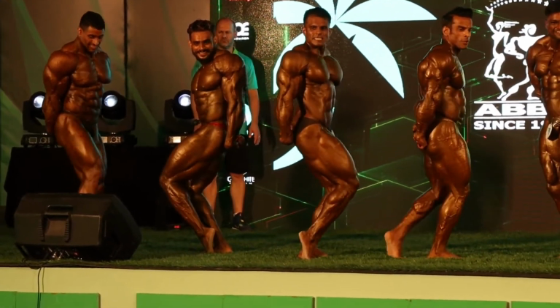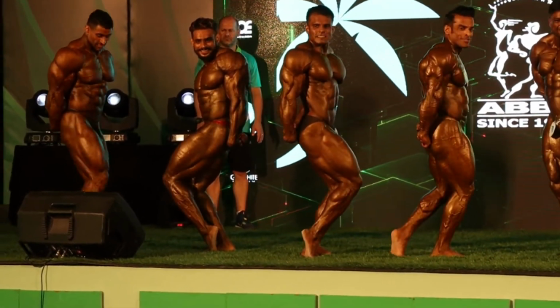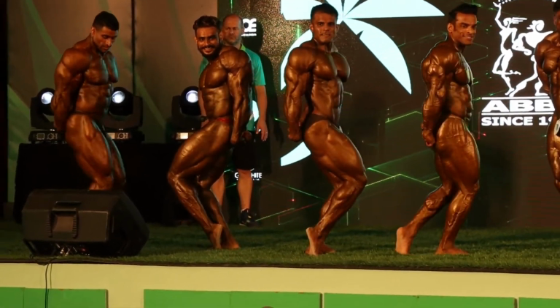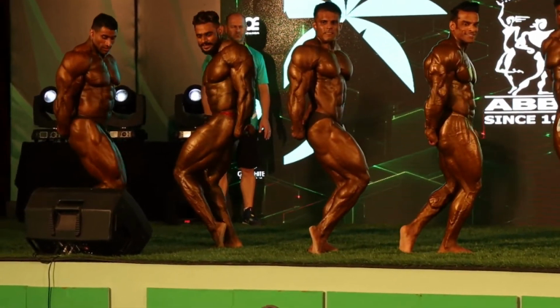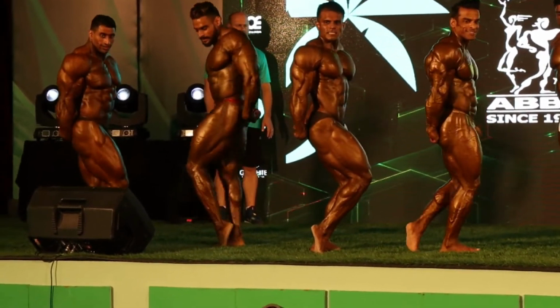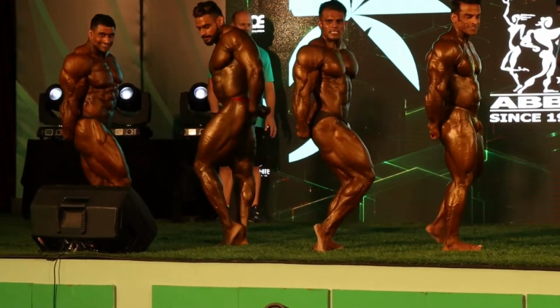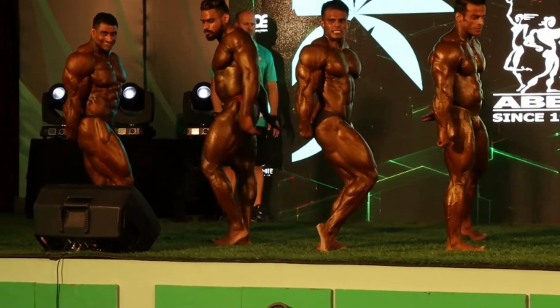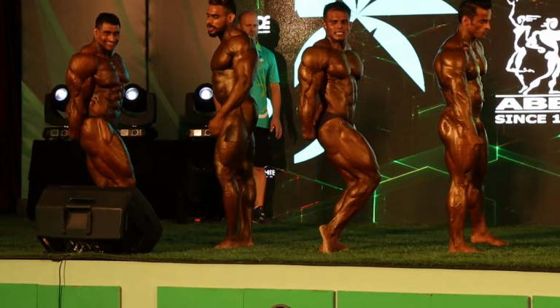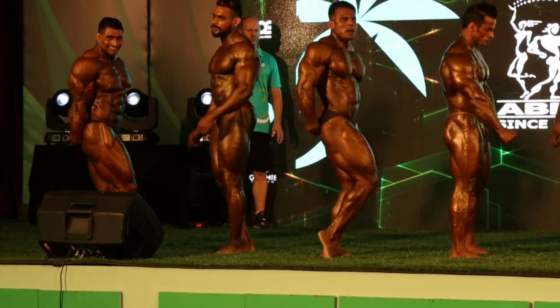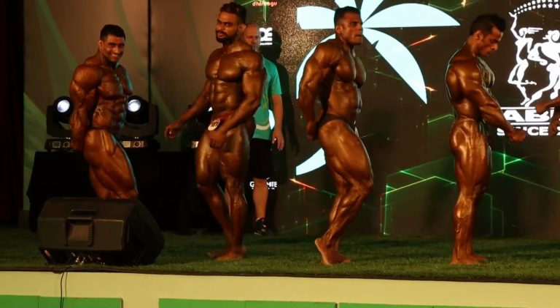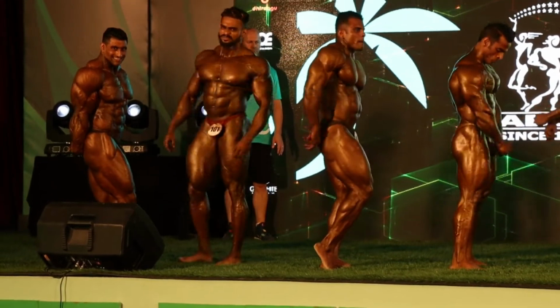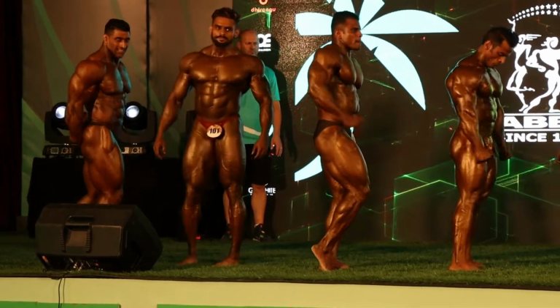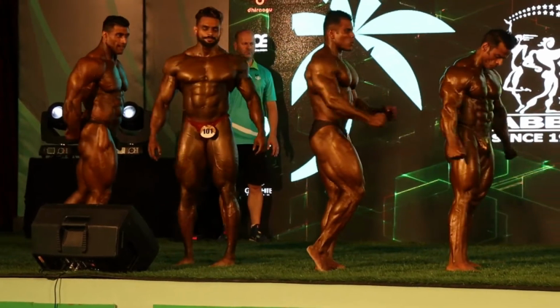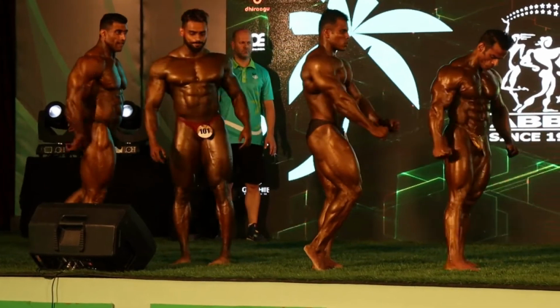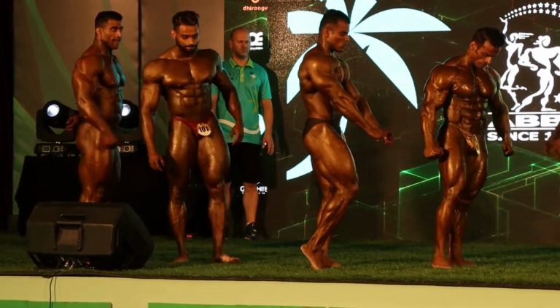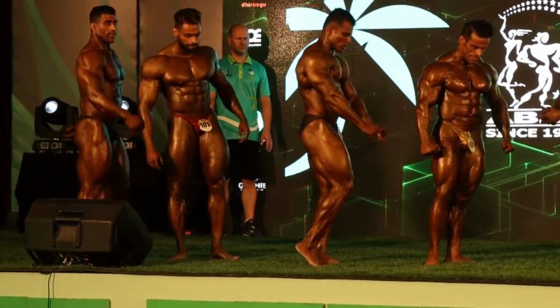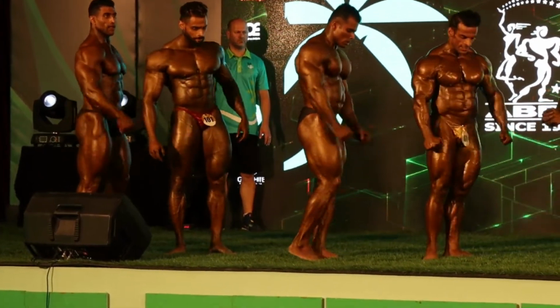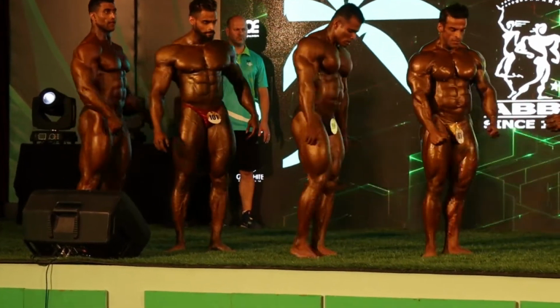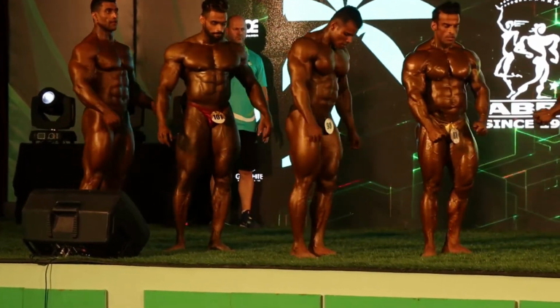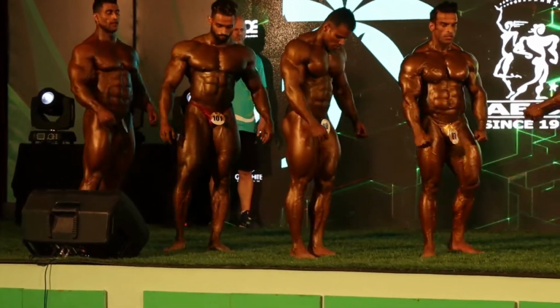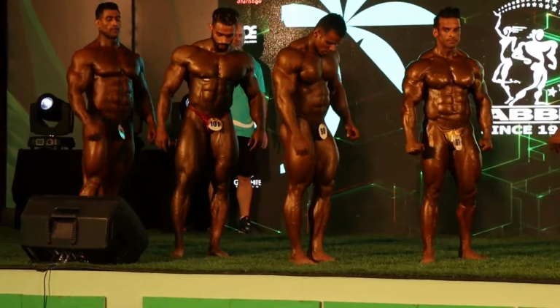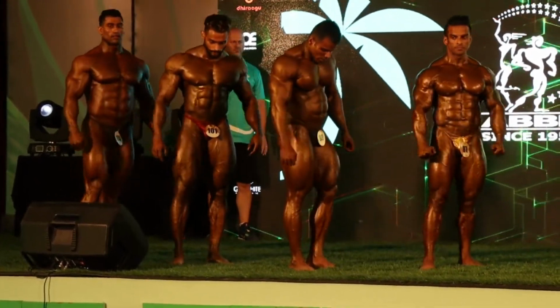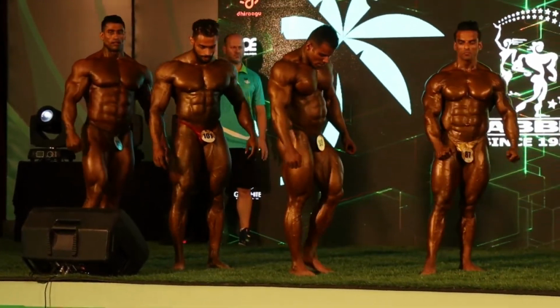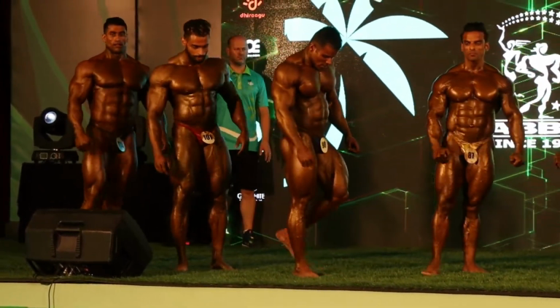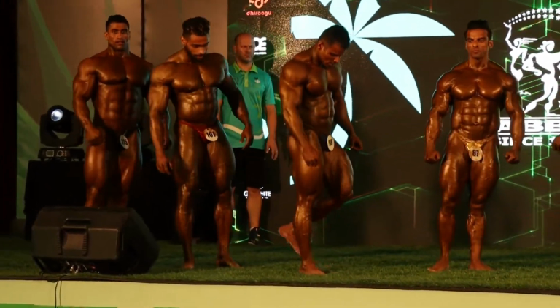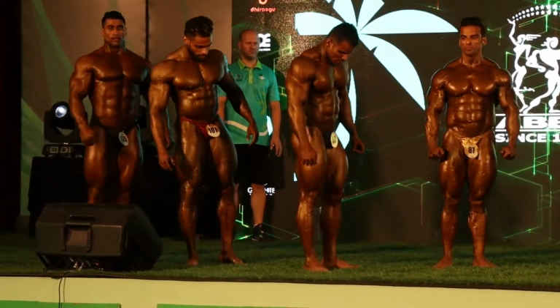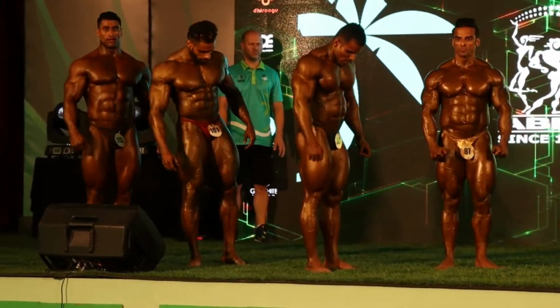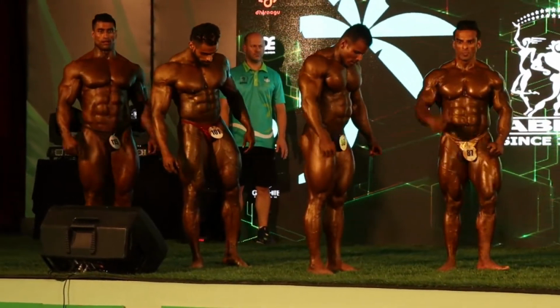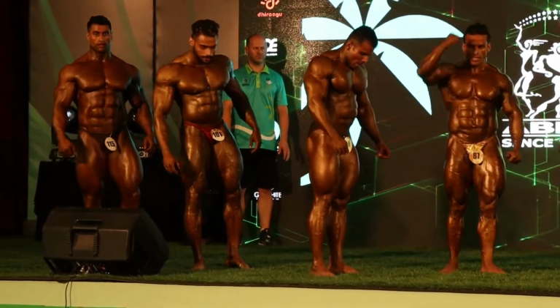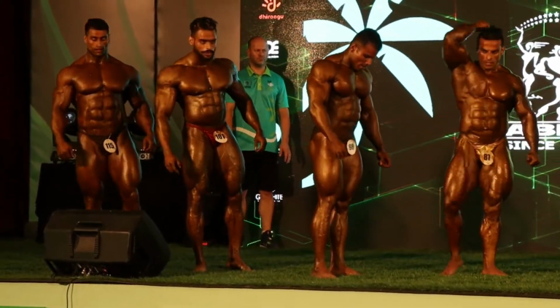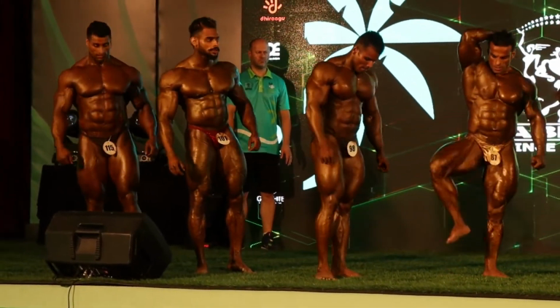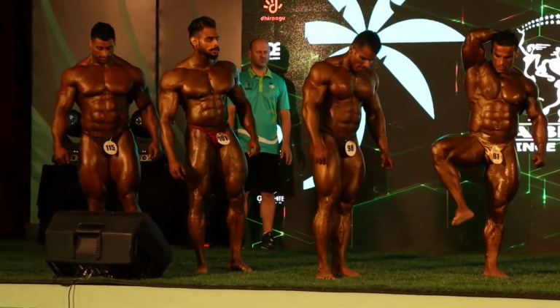Relax. And on your right of course, please place the front, with your calves and your calves together.